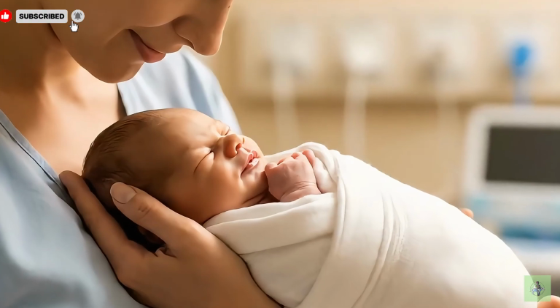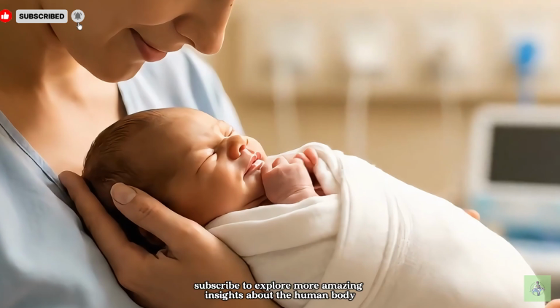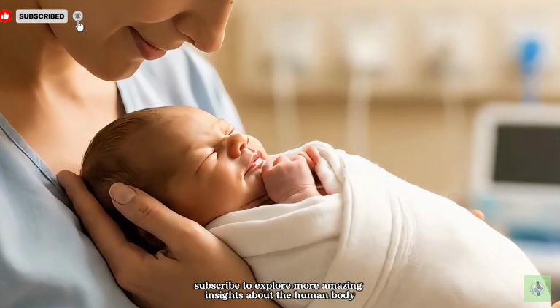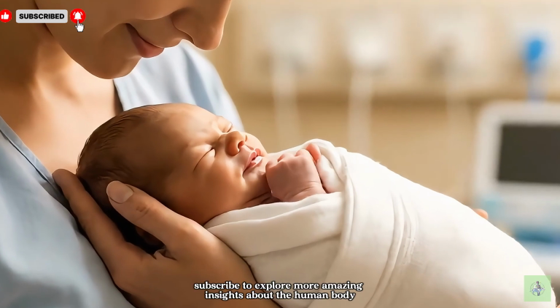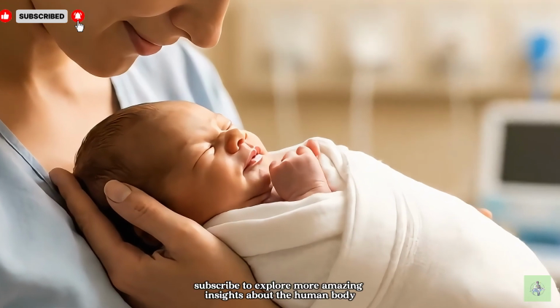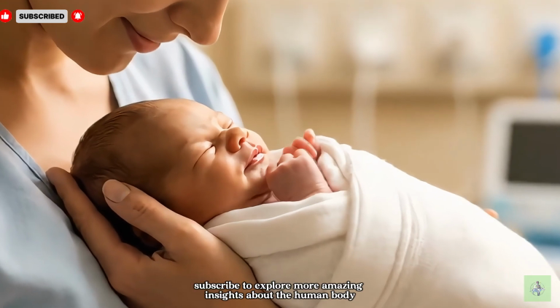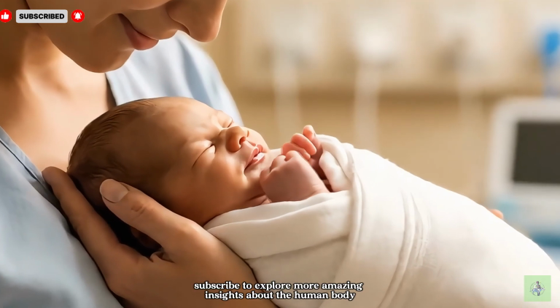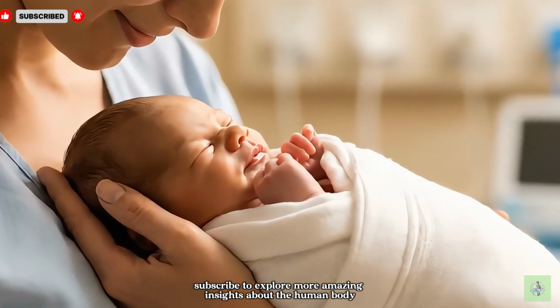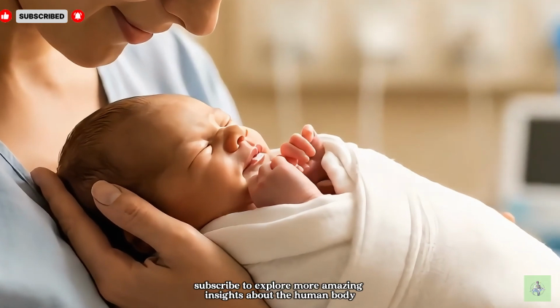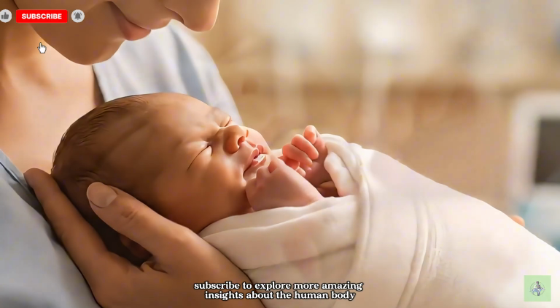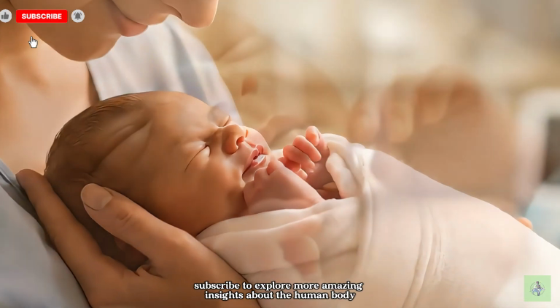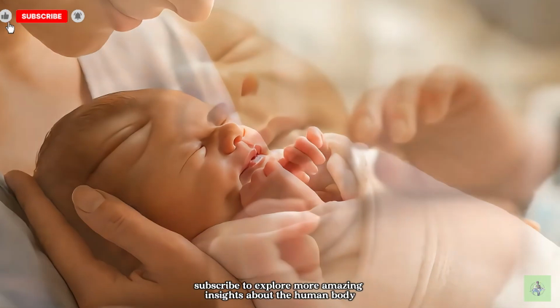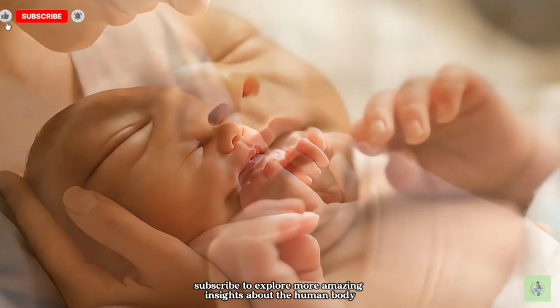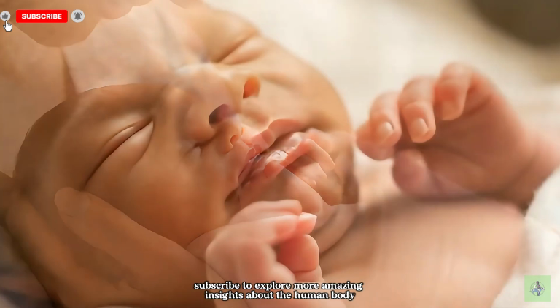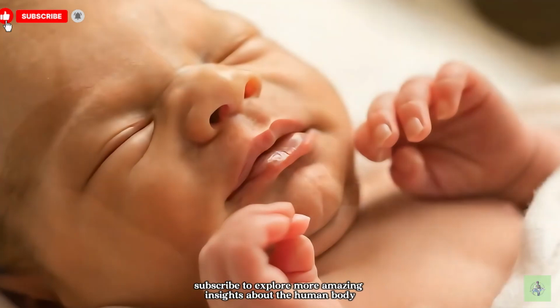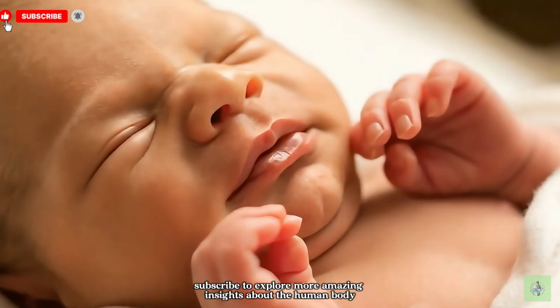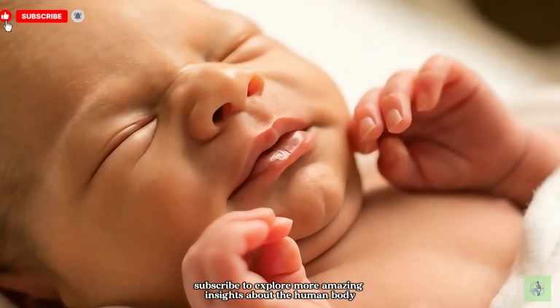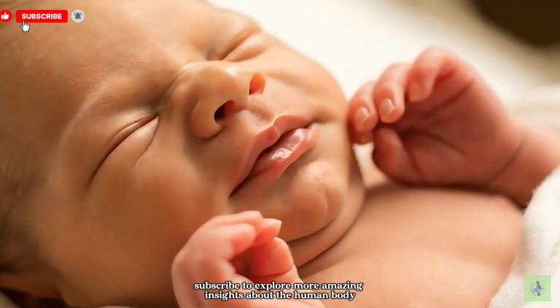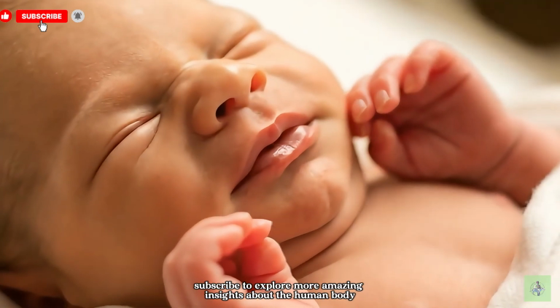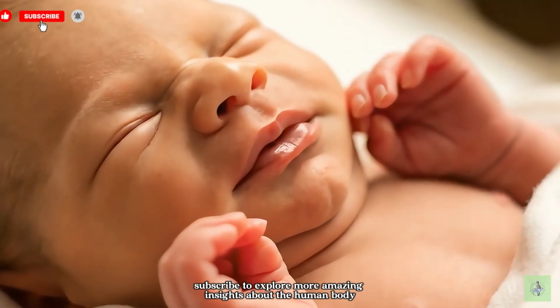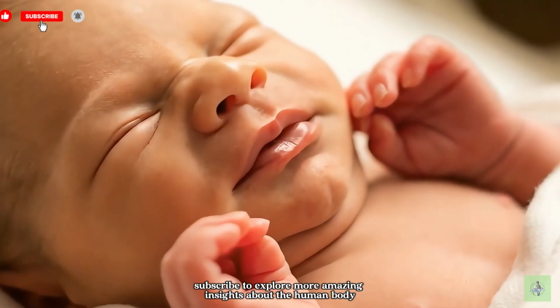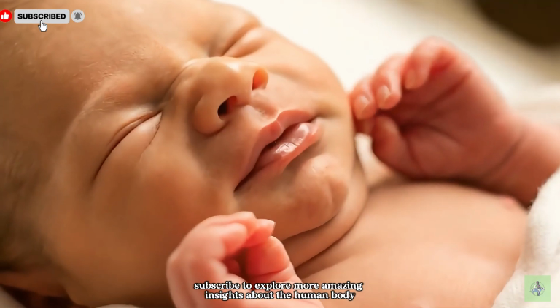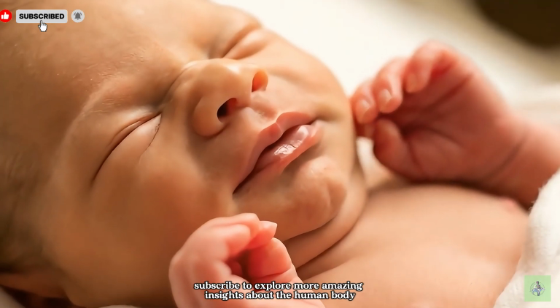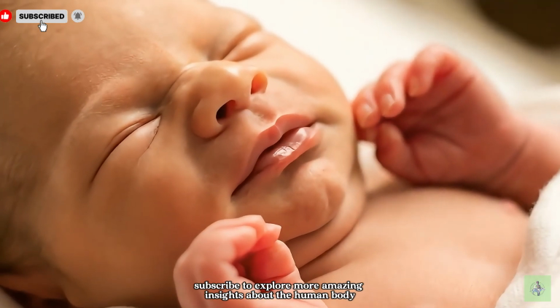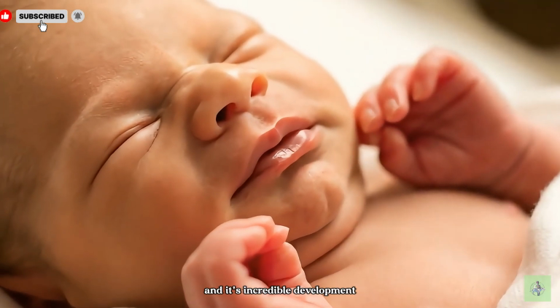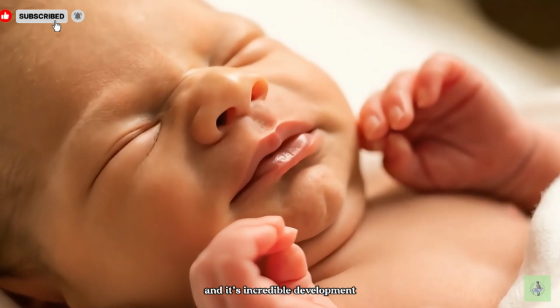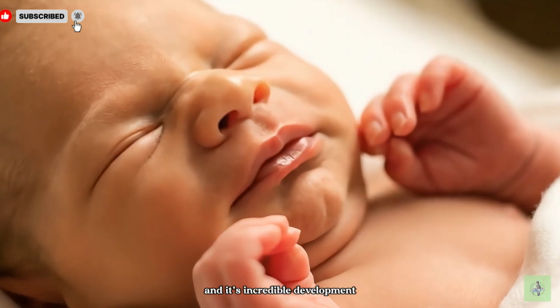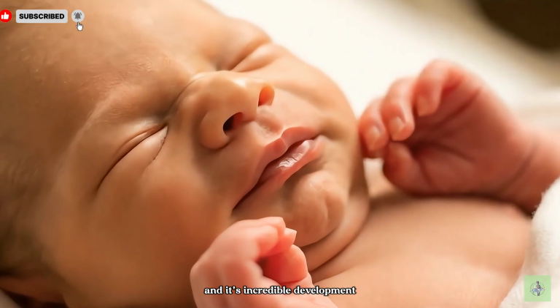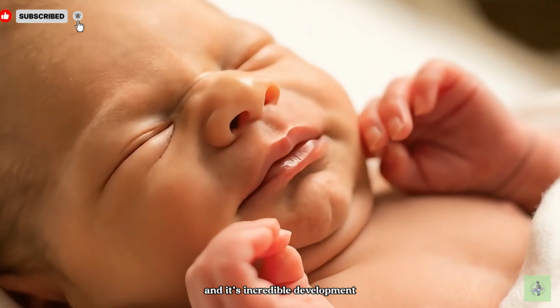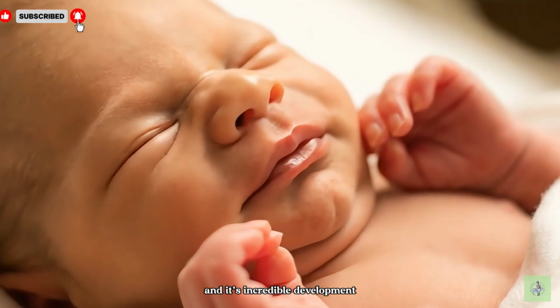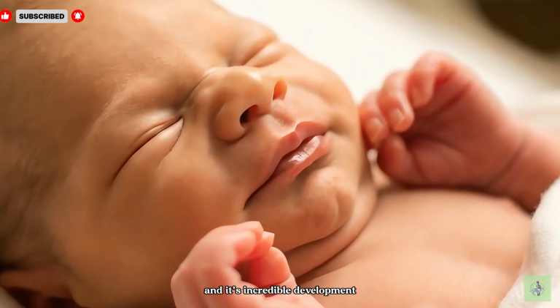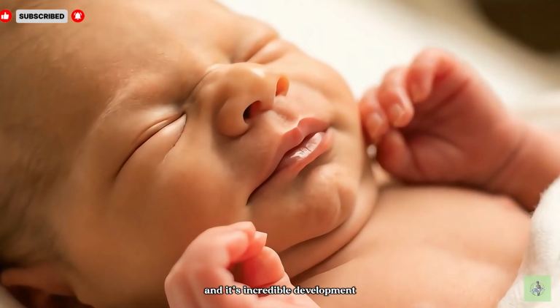Subscribe to explore more amazing insights about the human body and its incredible development.